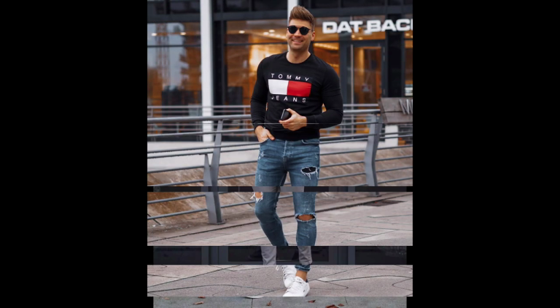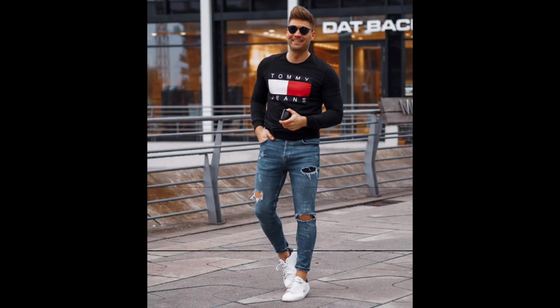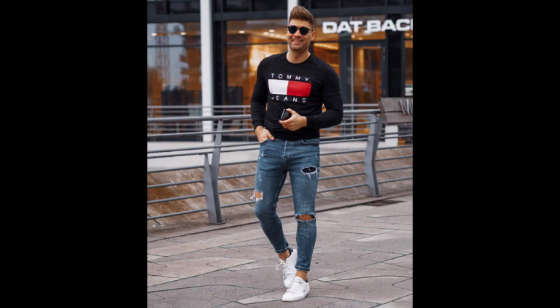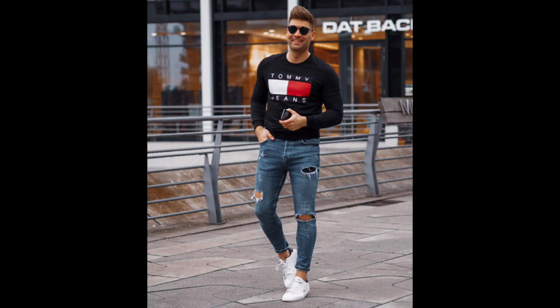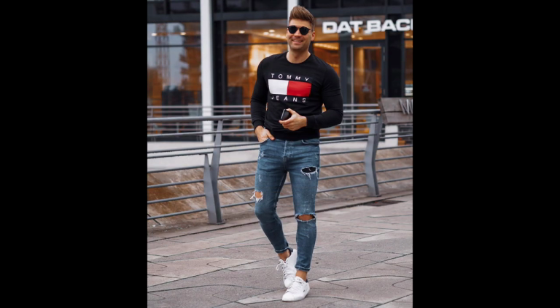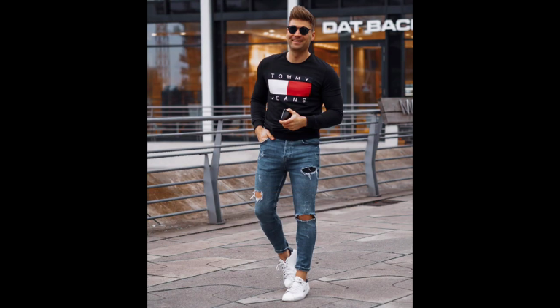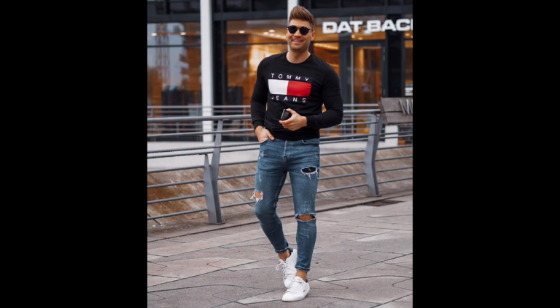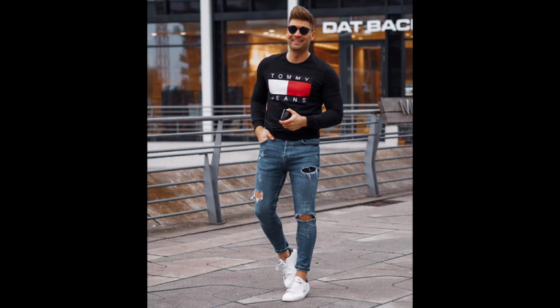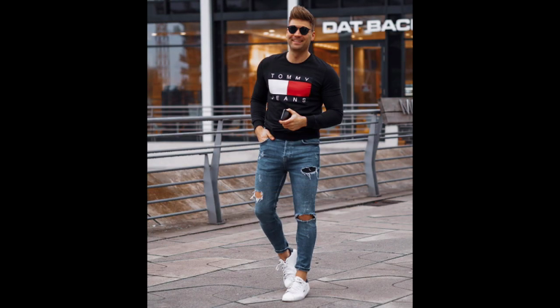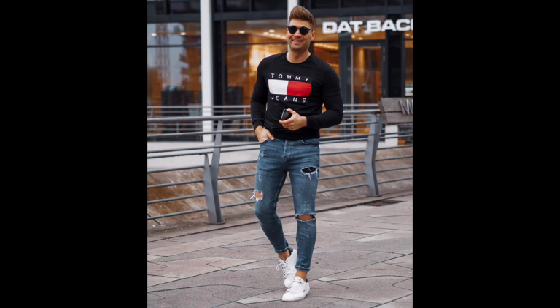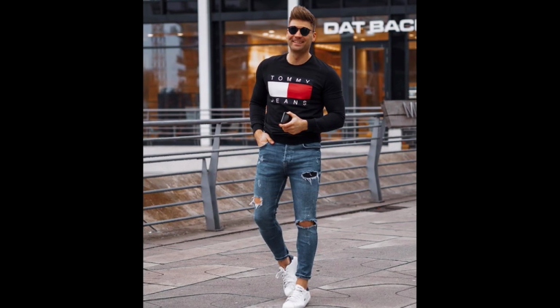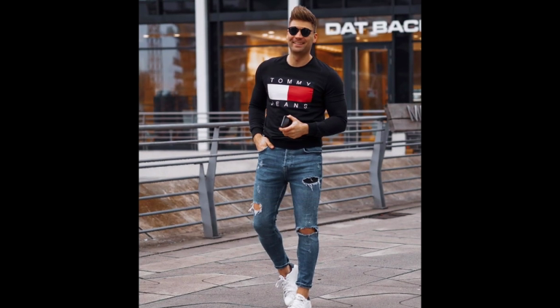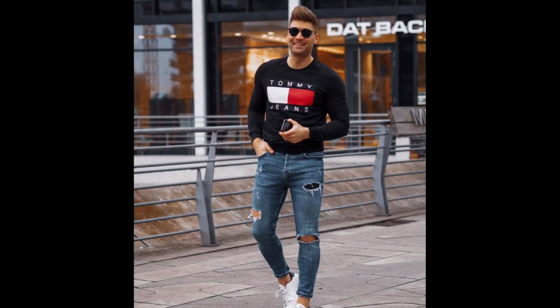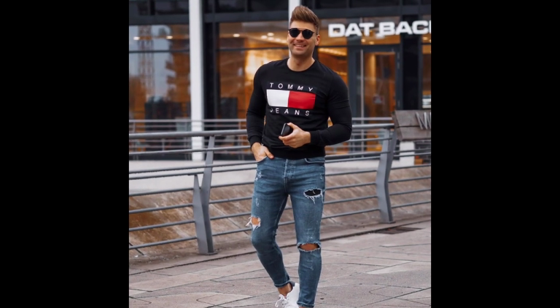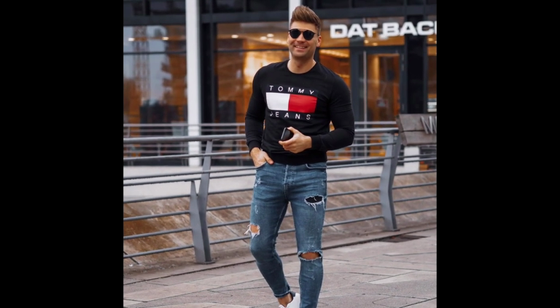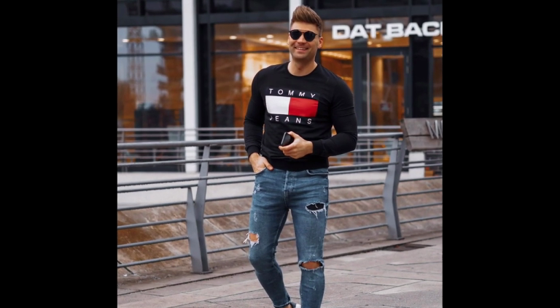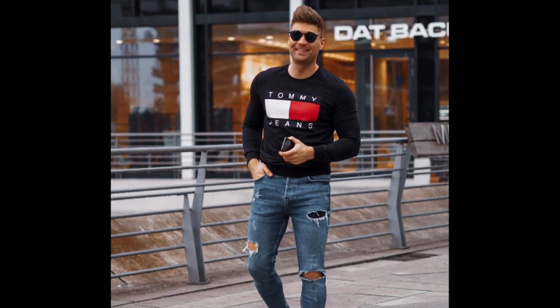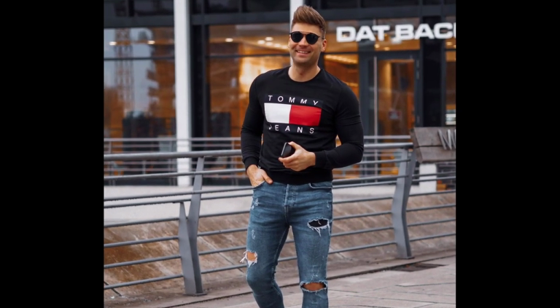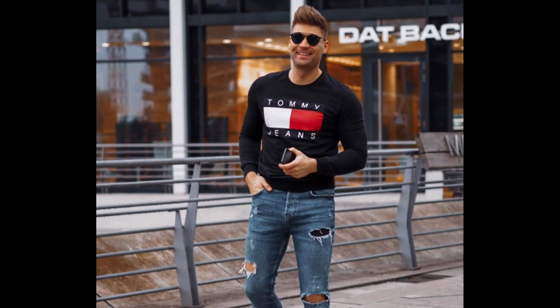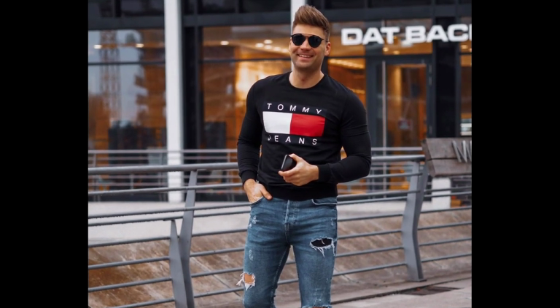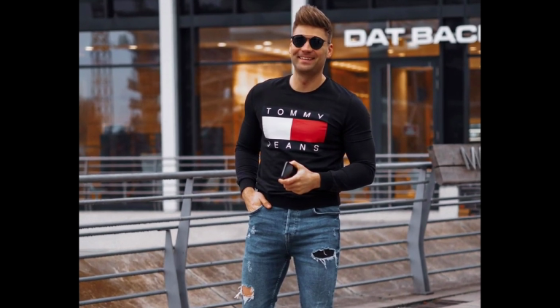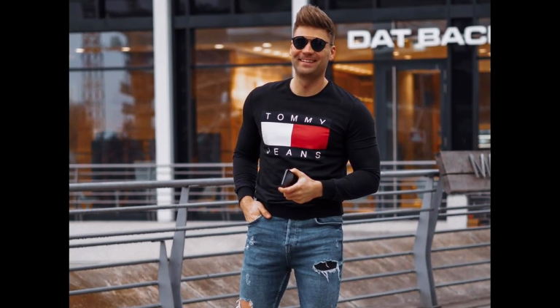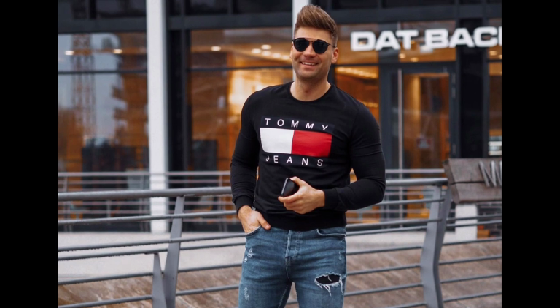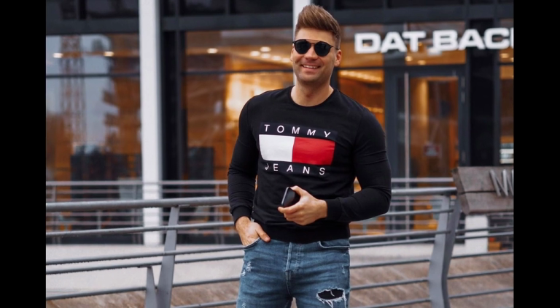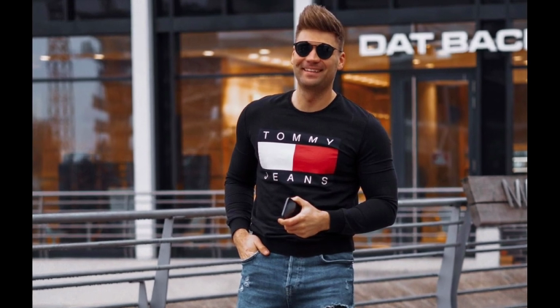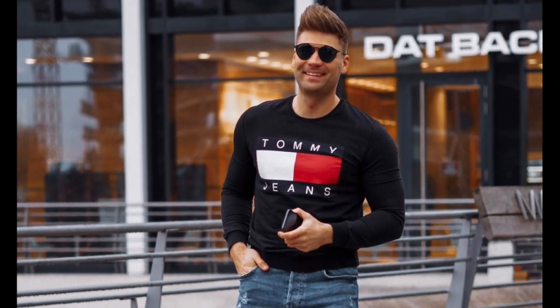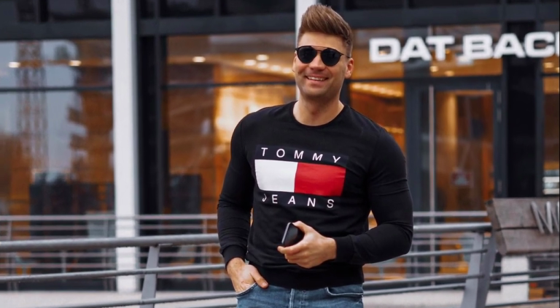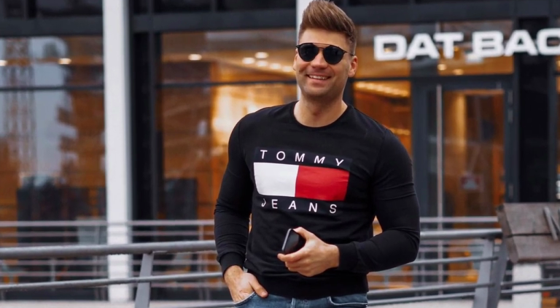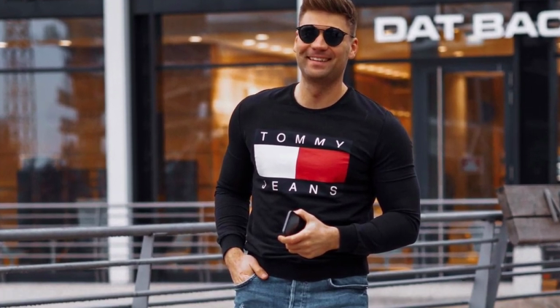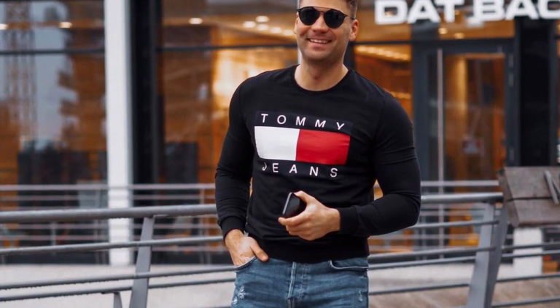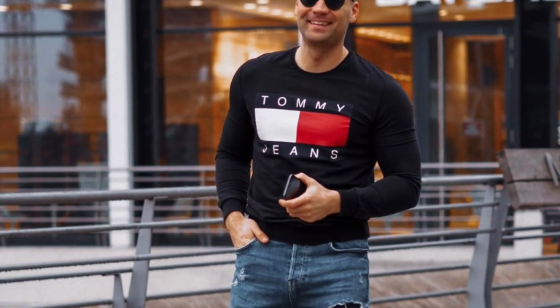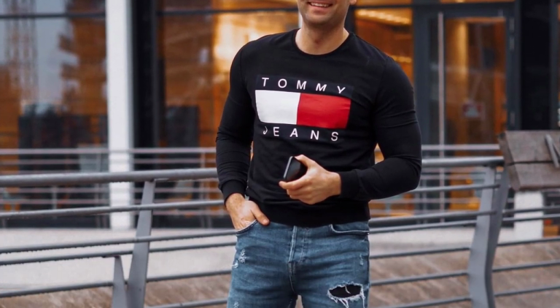For the next outfit, you can try a black t-shirt layered with blue ripped jeans and white sneakers.